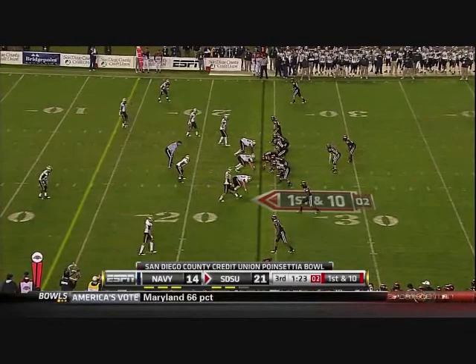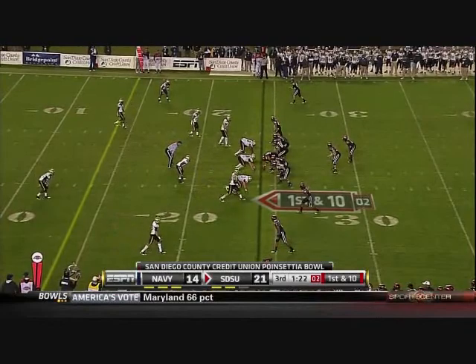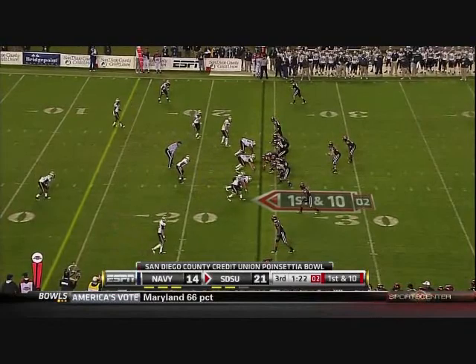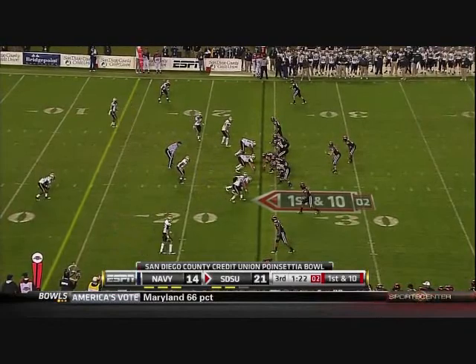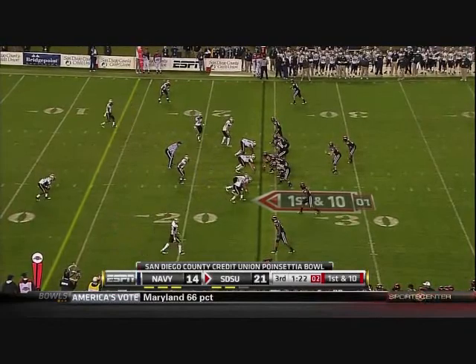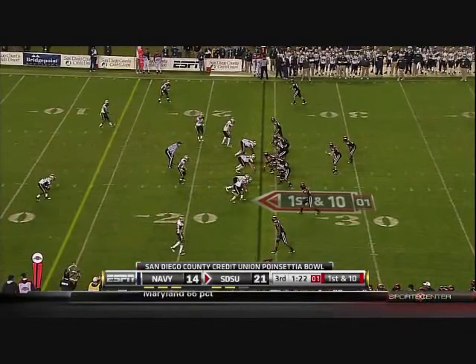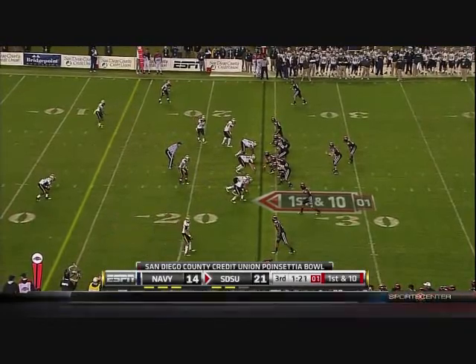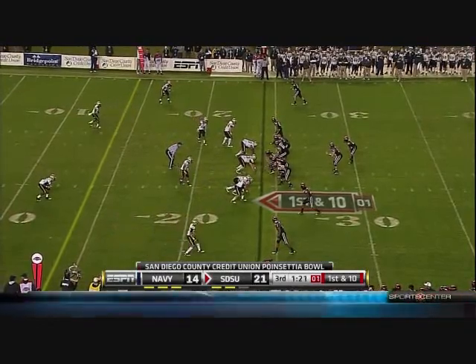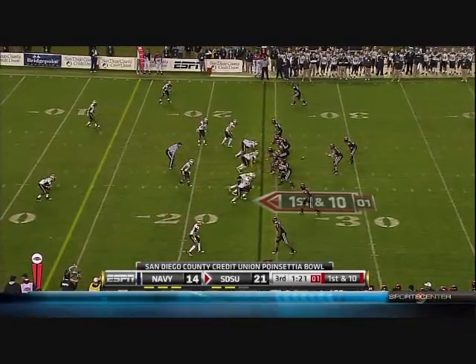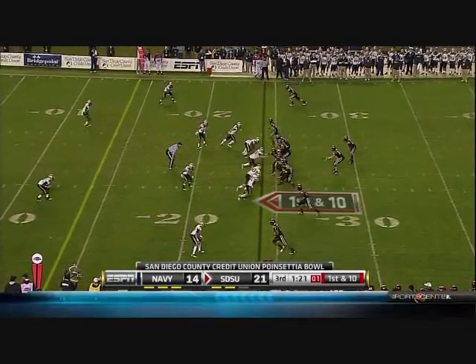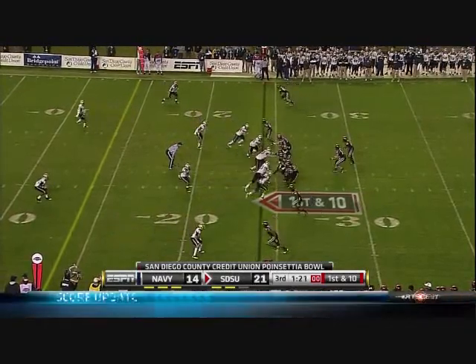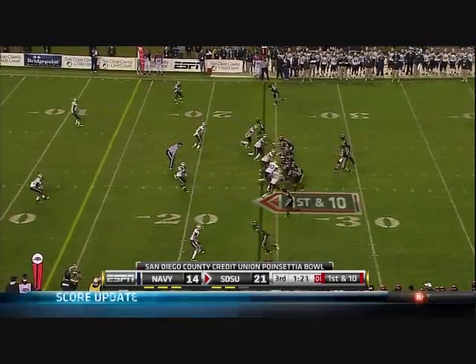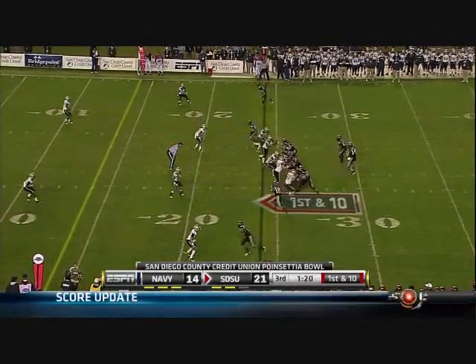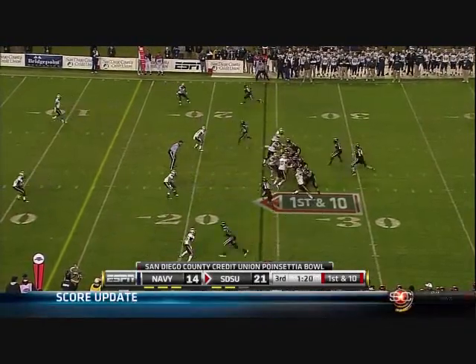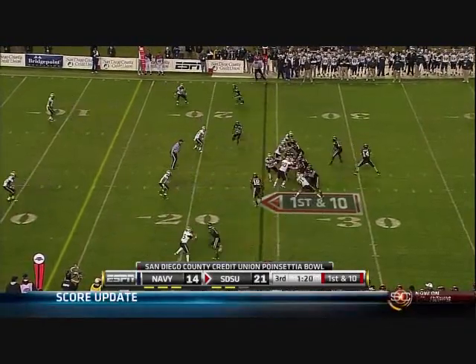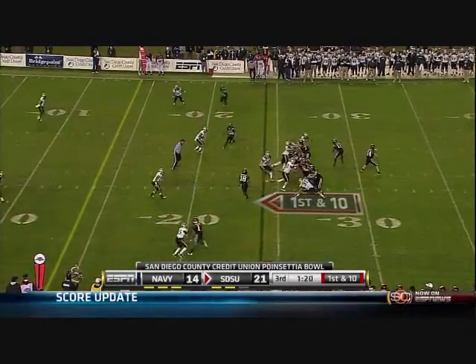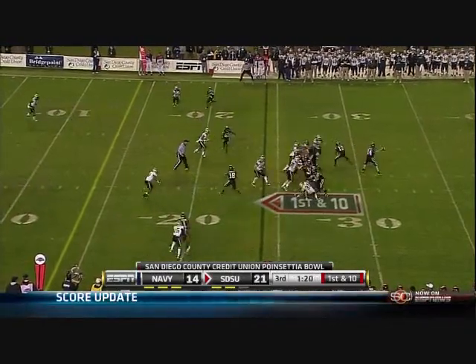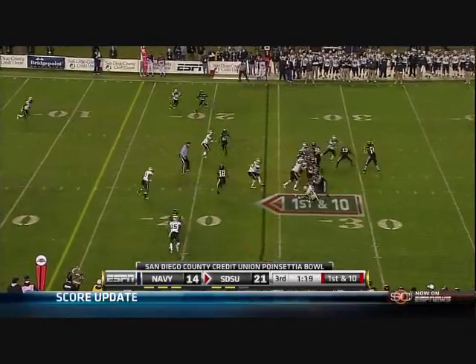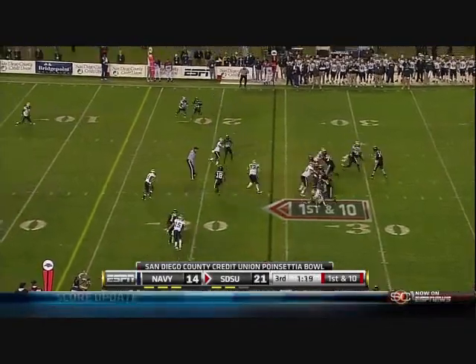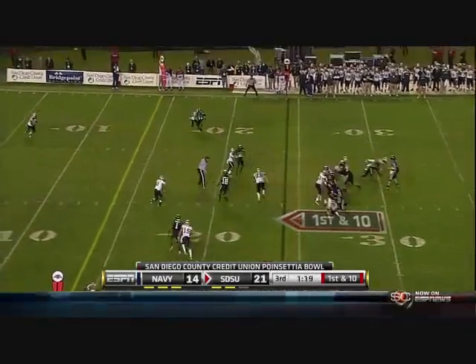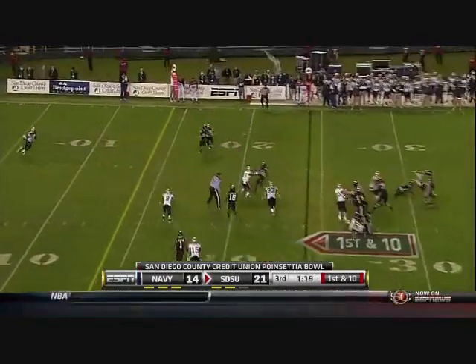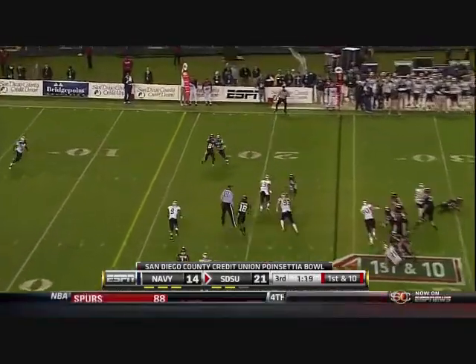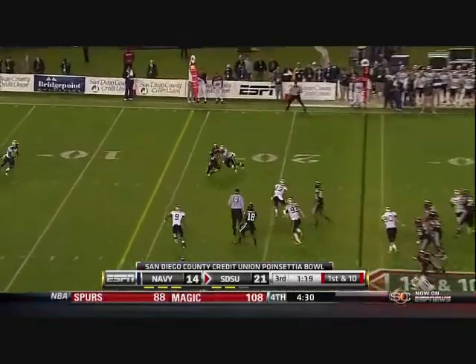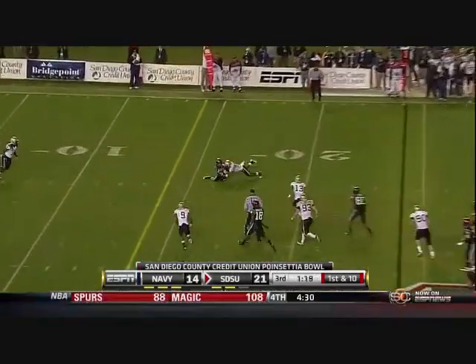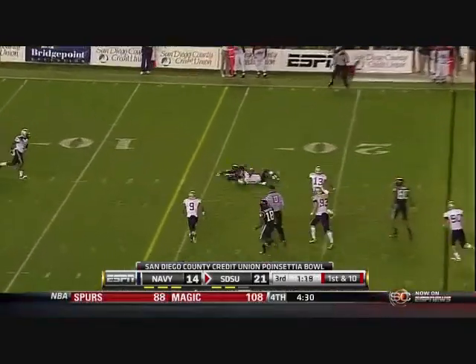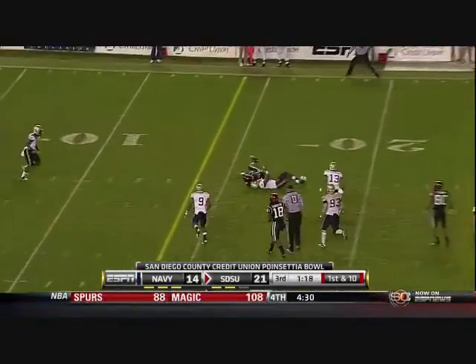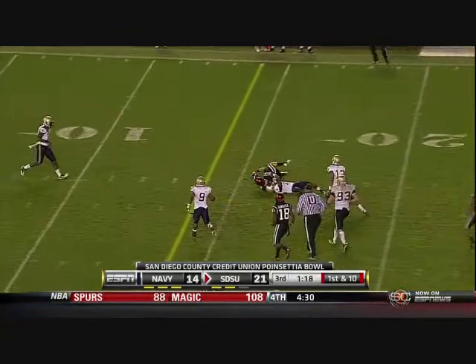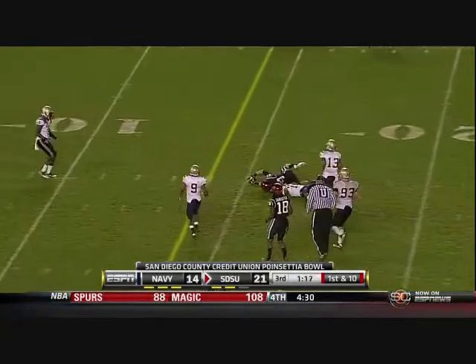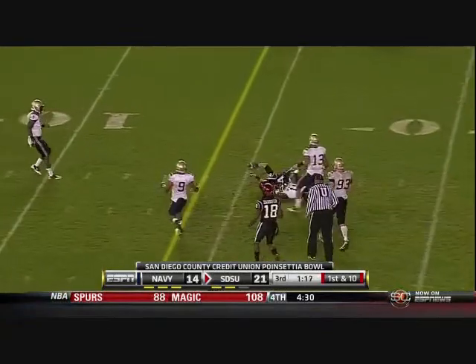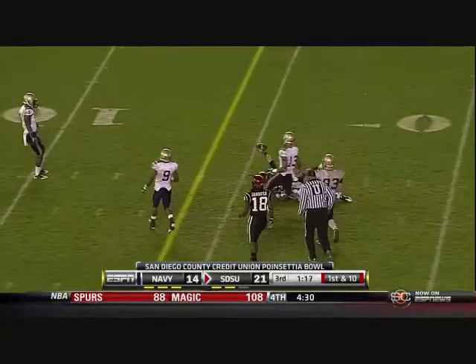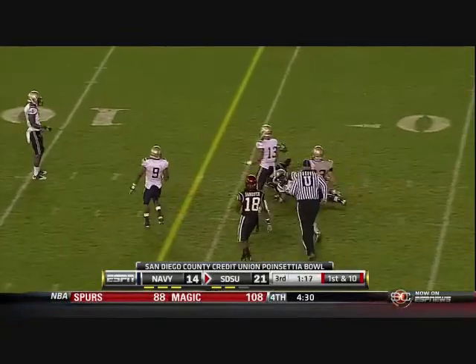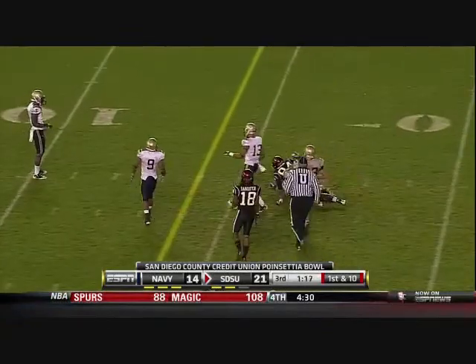Lindley is closing in on Todd Santos as the number one quarterback of all time at San Diego State. Somehow he fit that one in there.